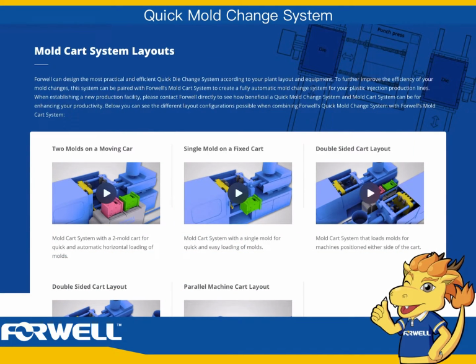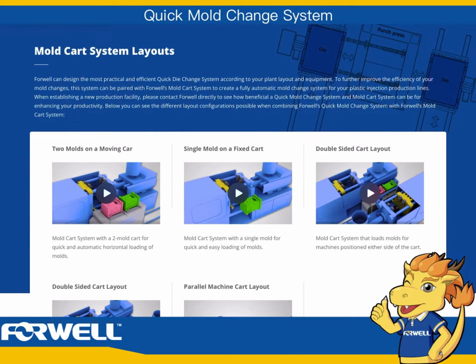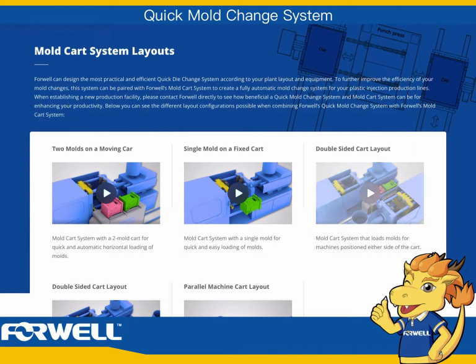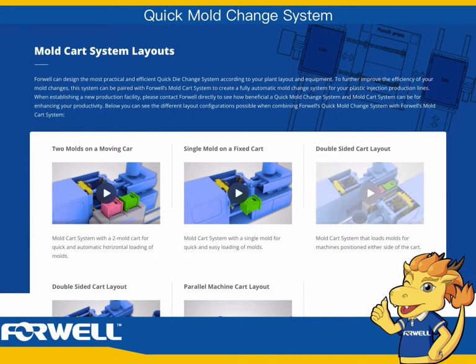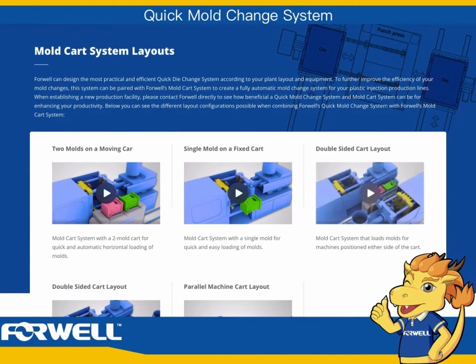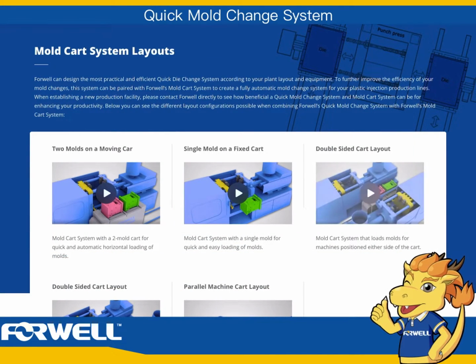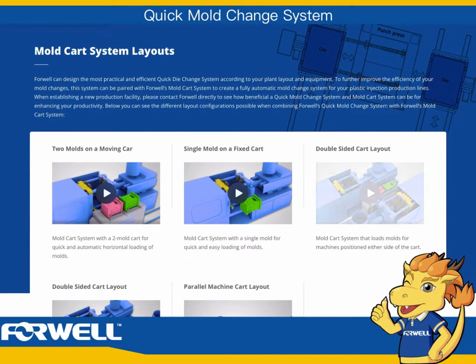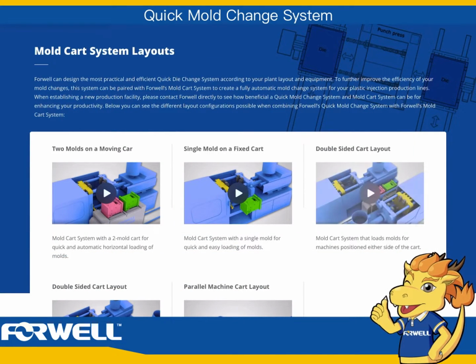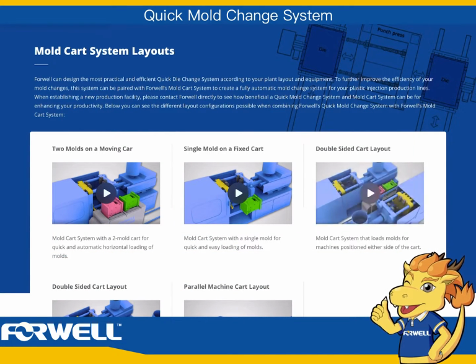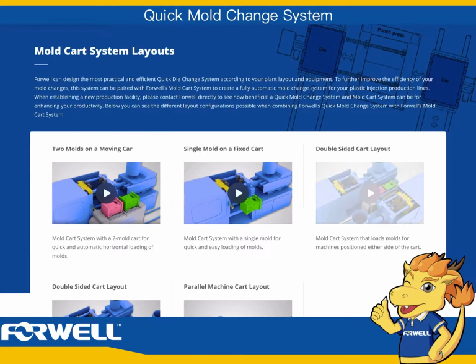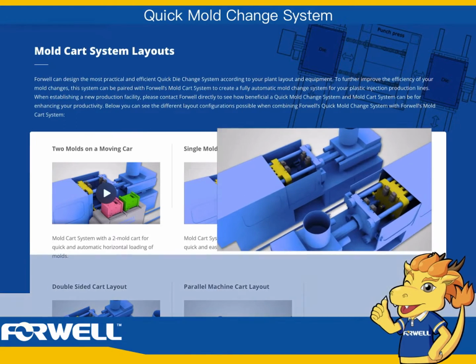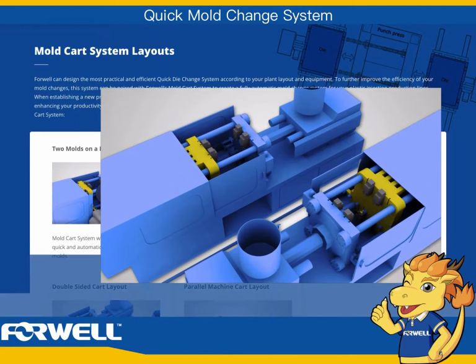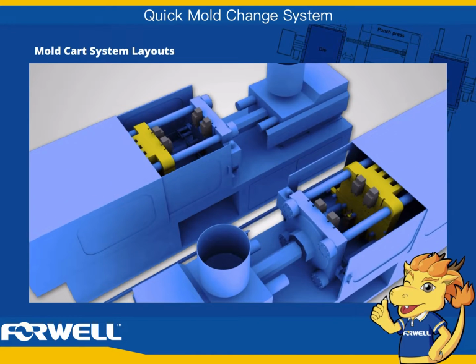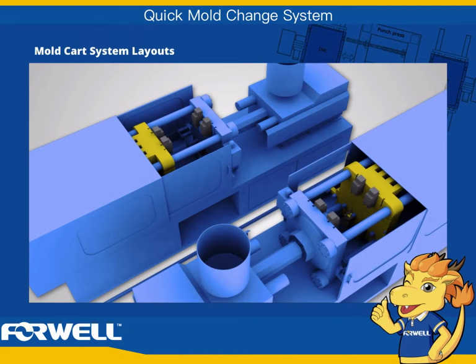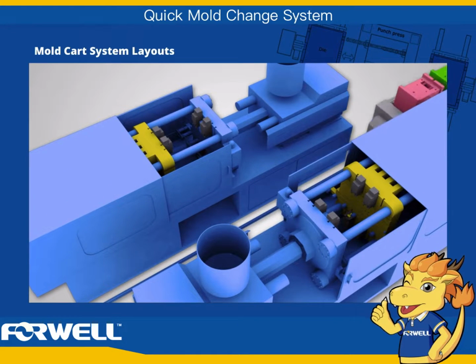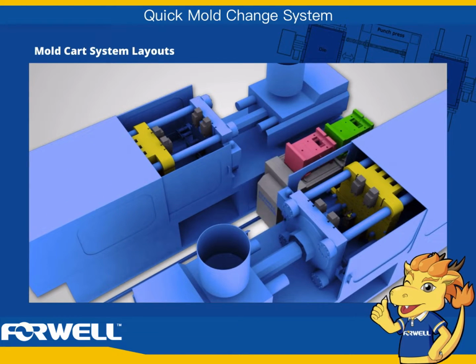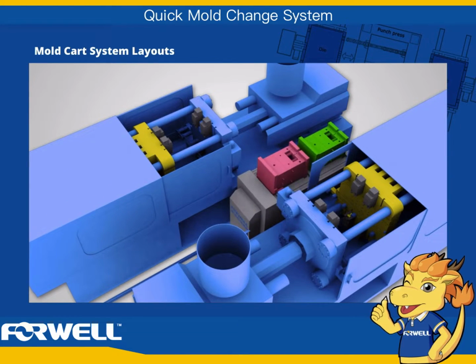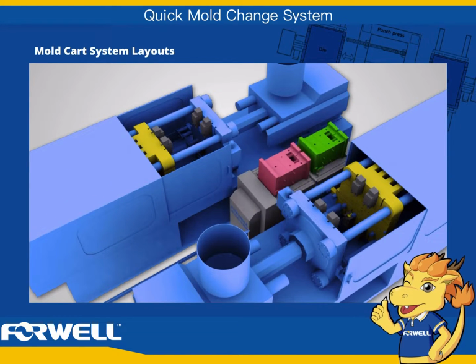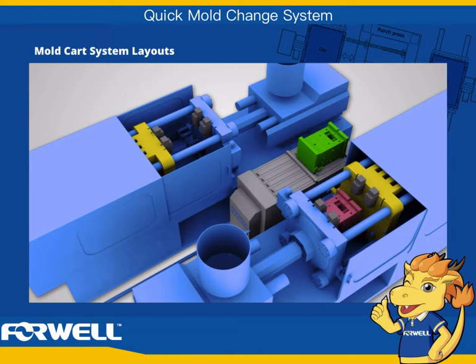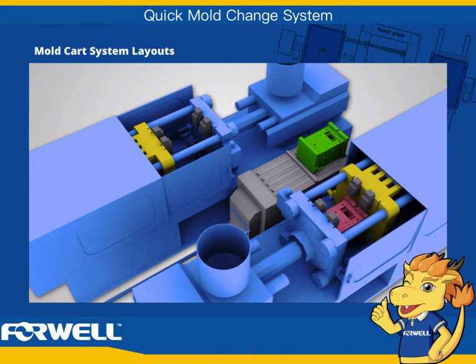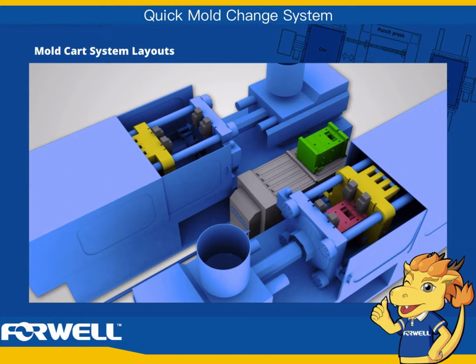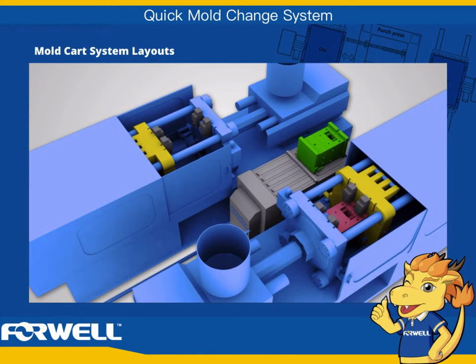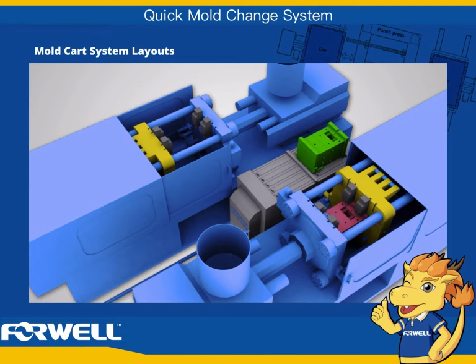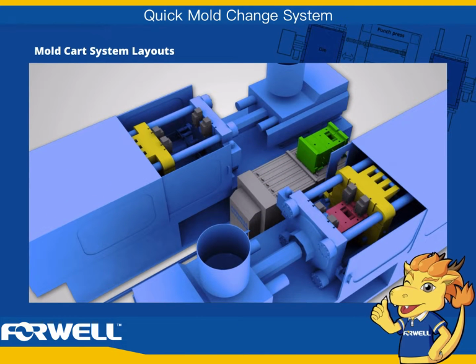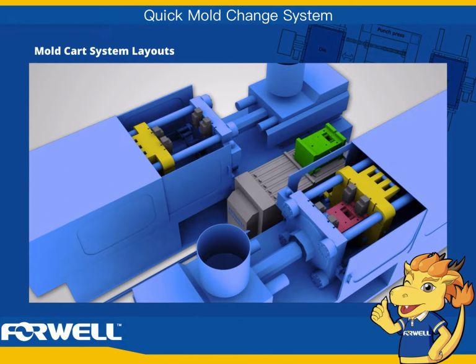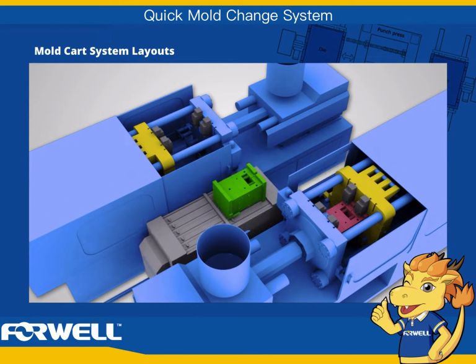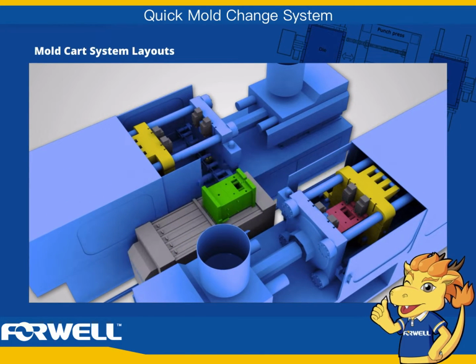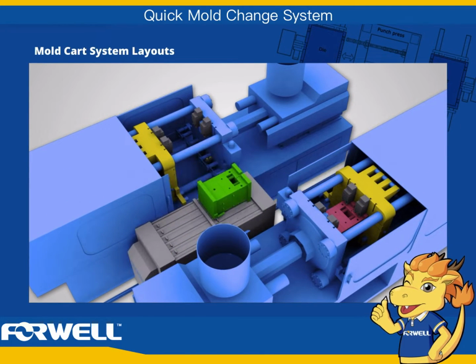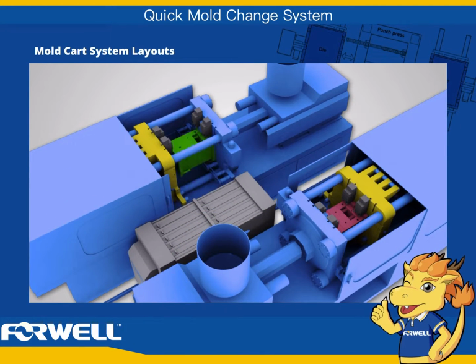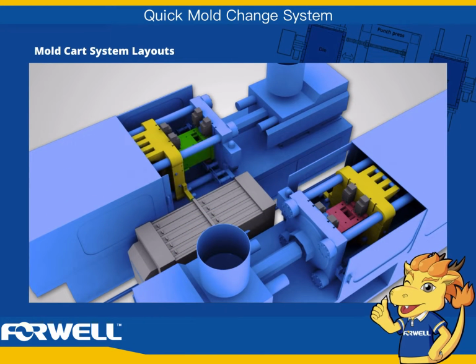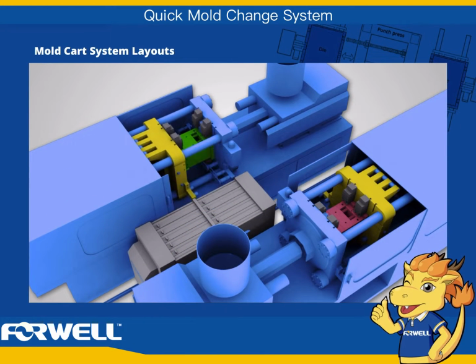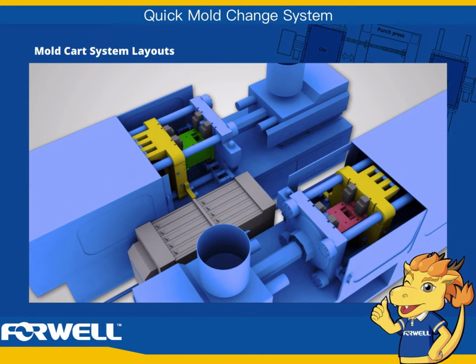Double-sided cart layout. Mold cart system that loads molds for machines positioned on either side of the cart.